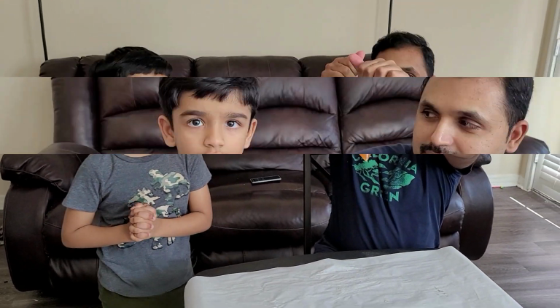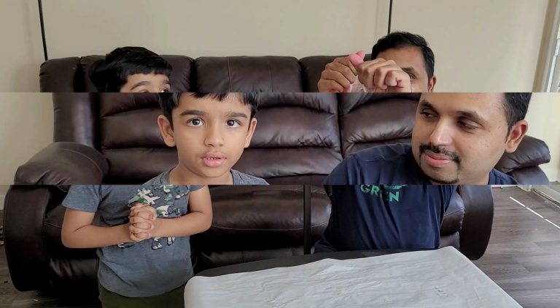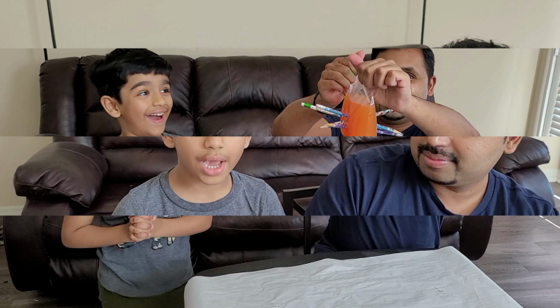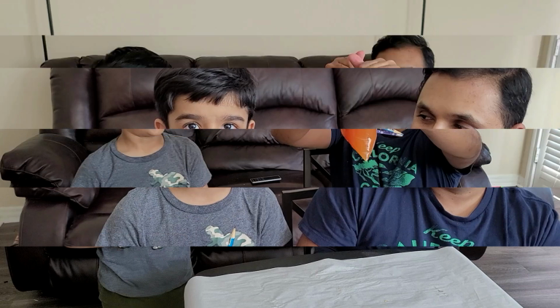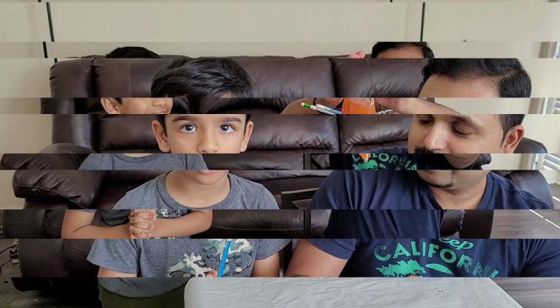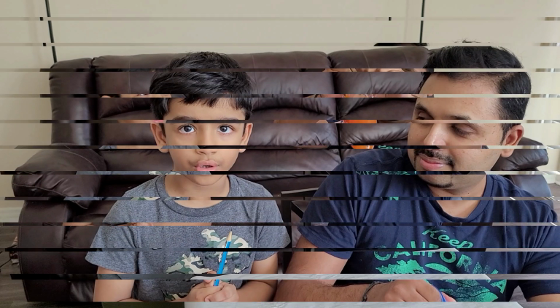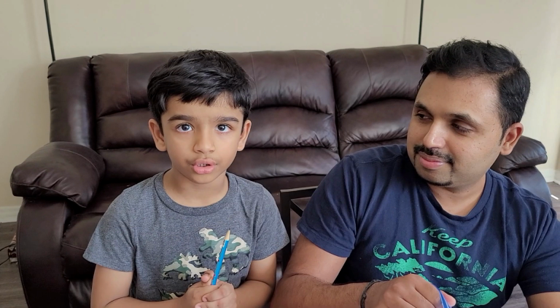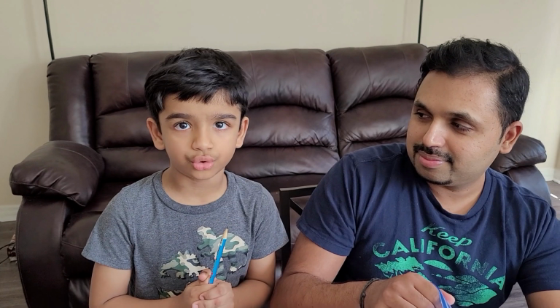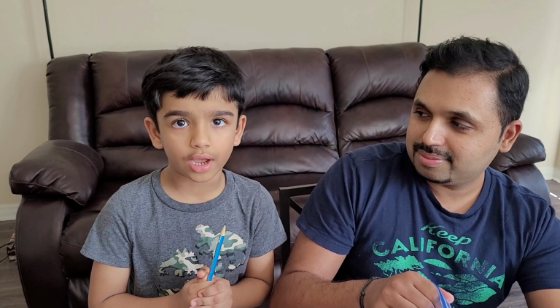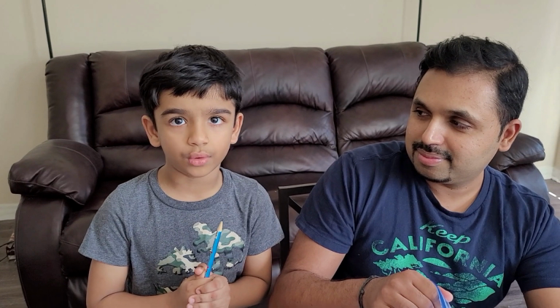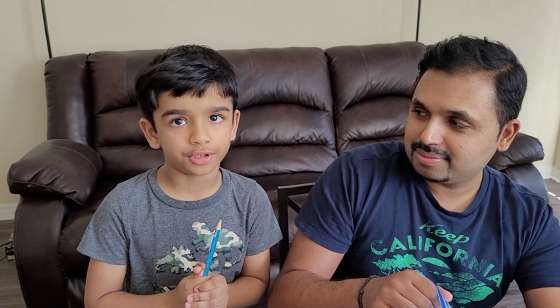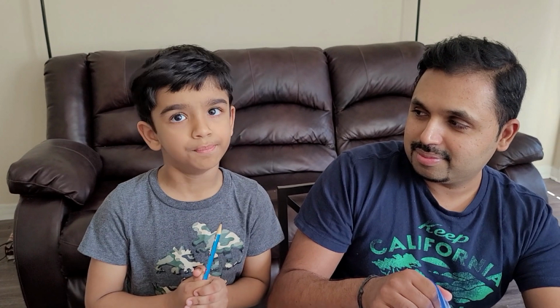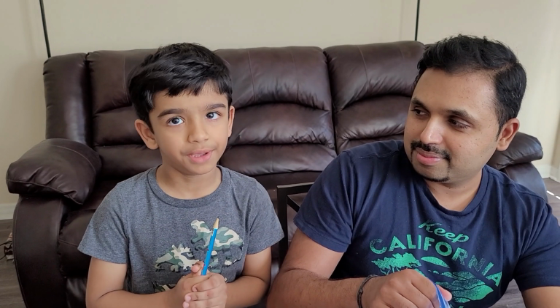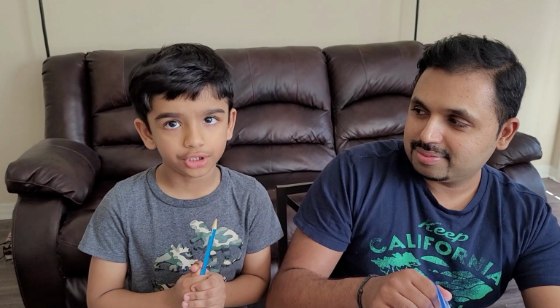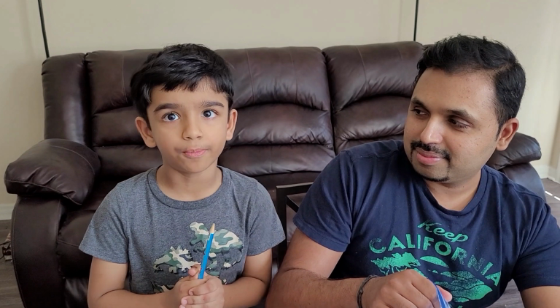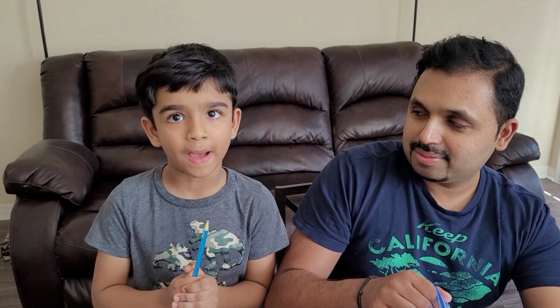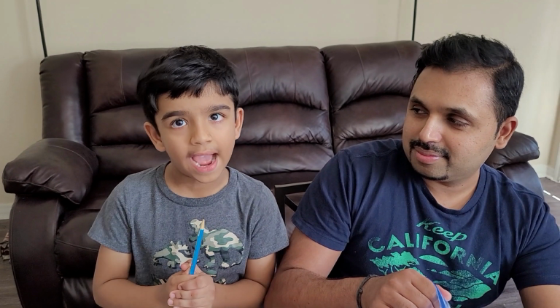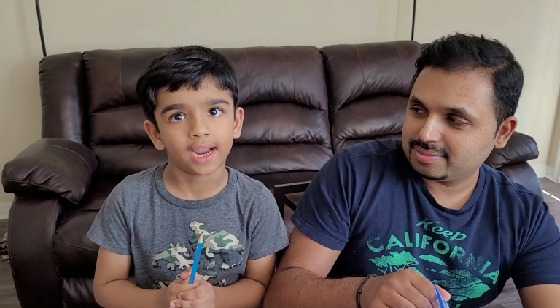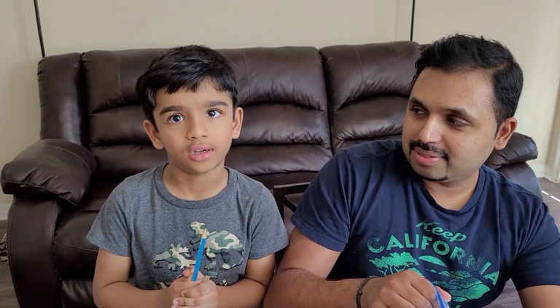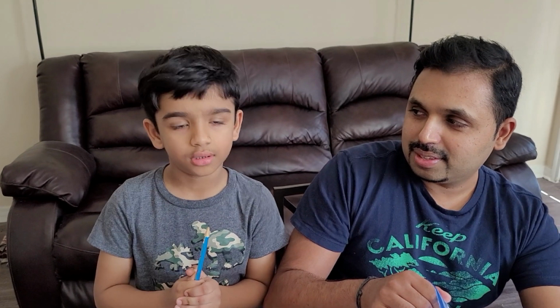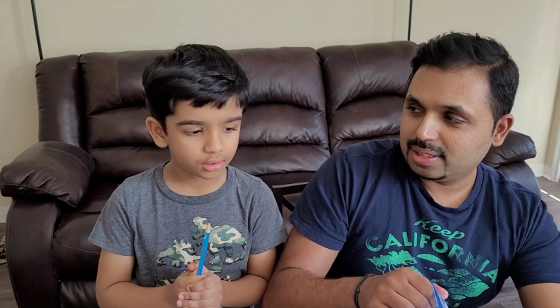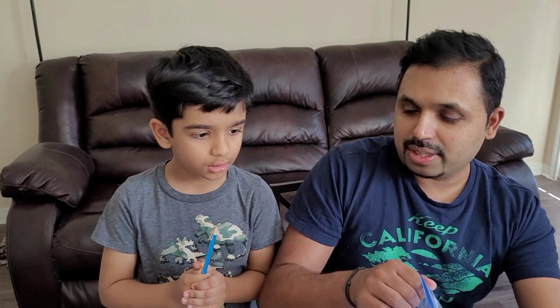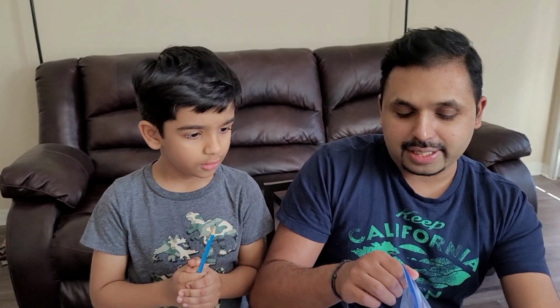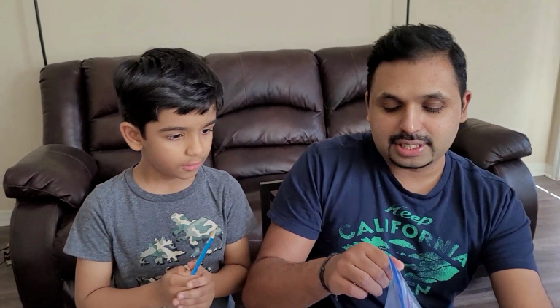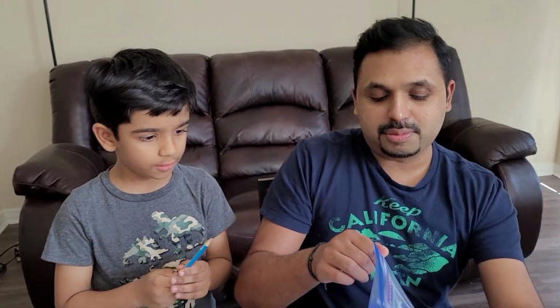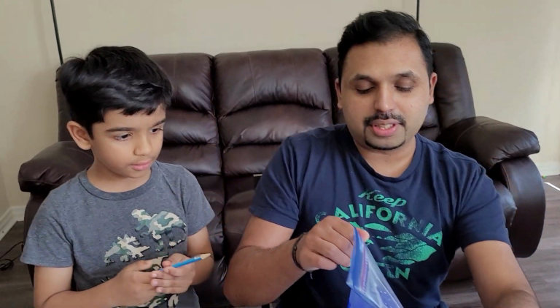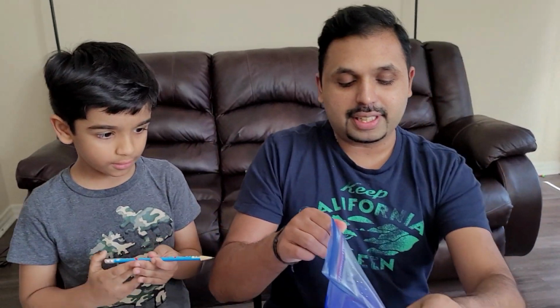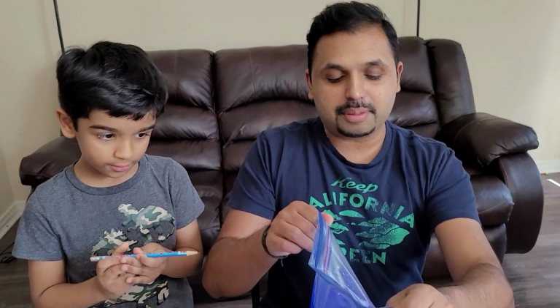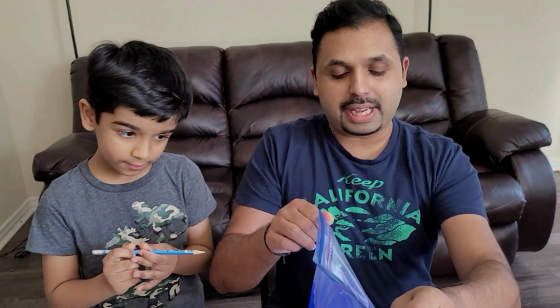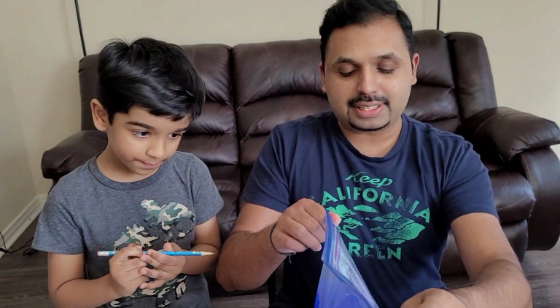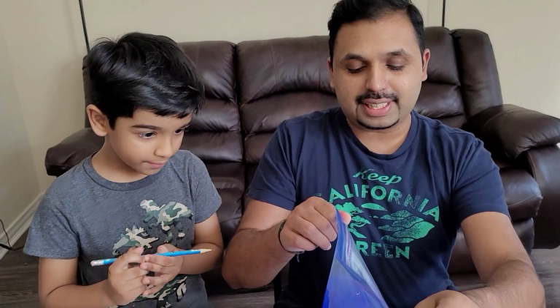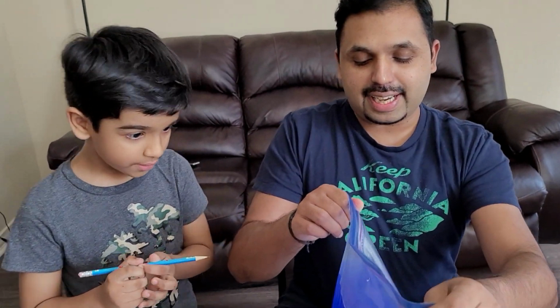Now we're going to try with the bigger bag. Let's see if you can get the magic again.